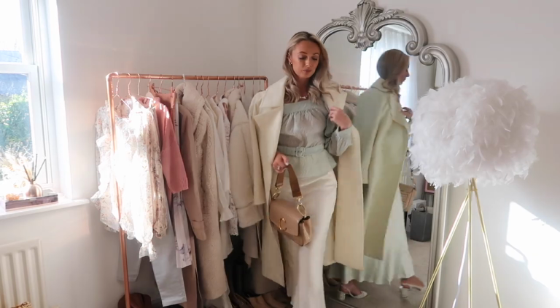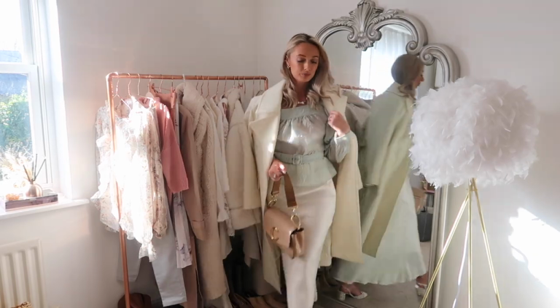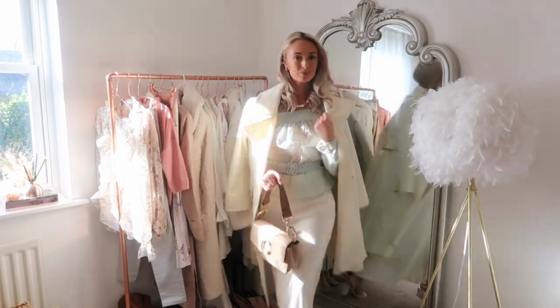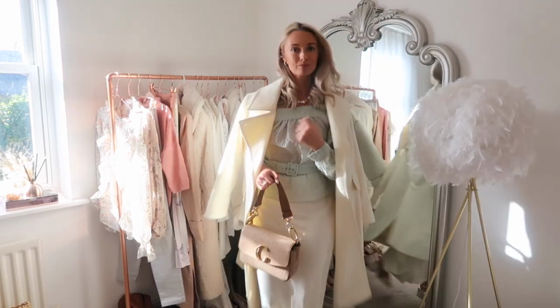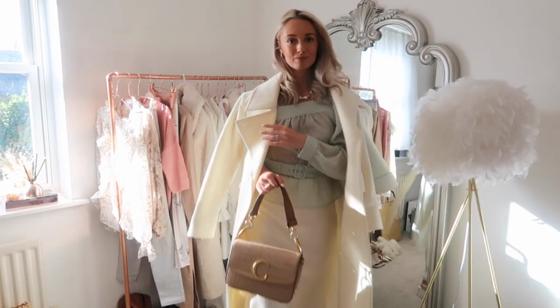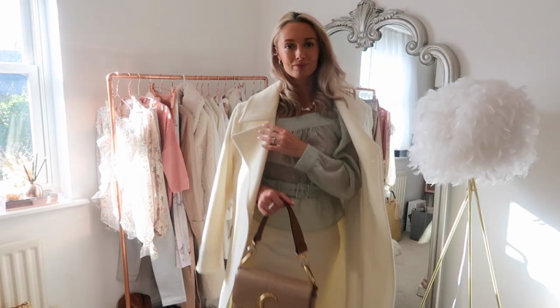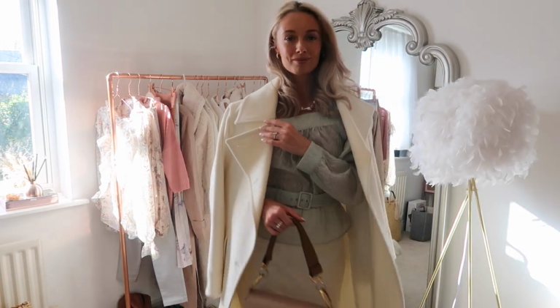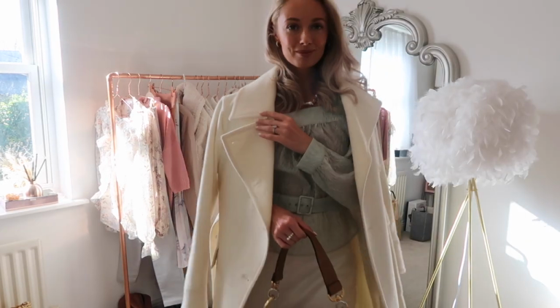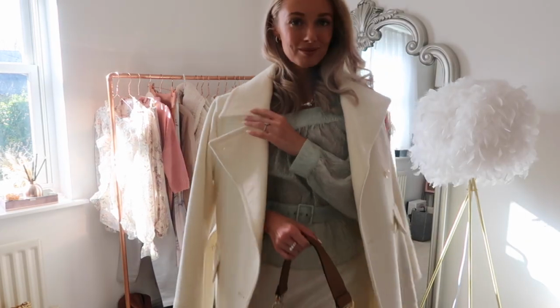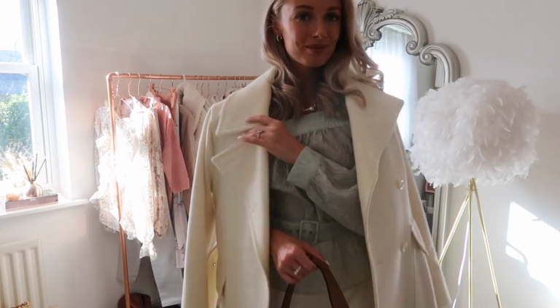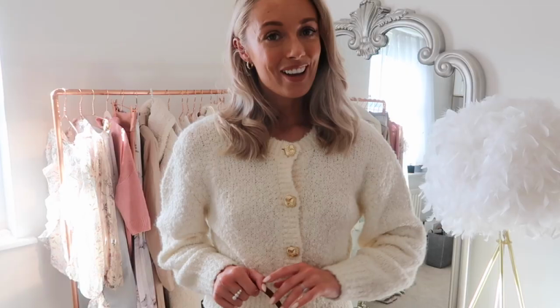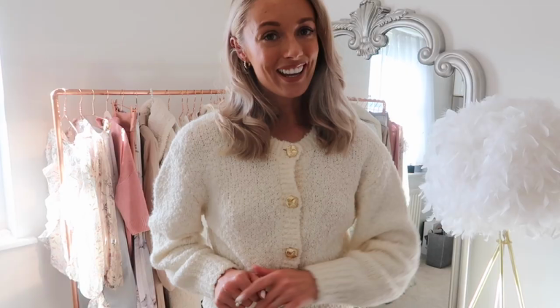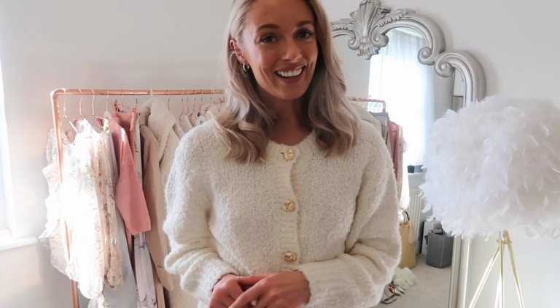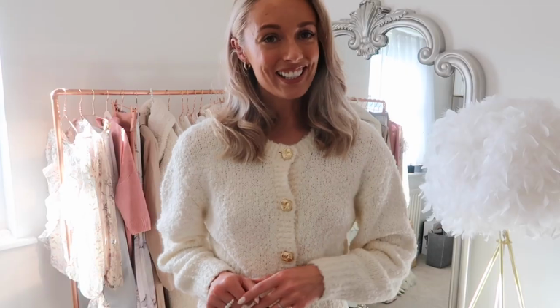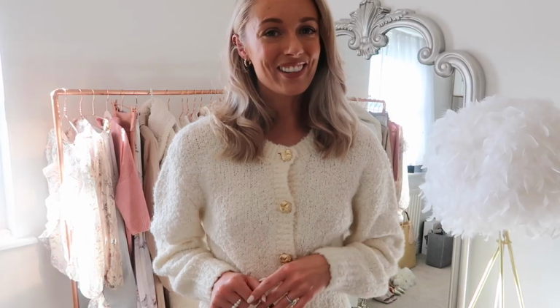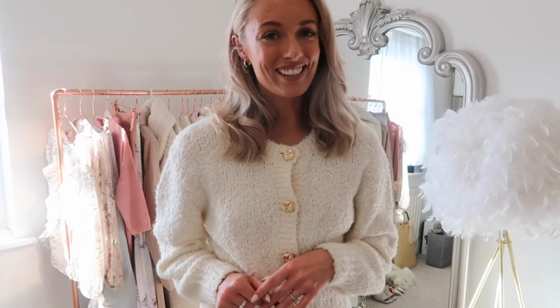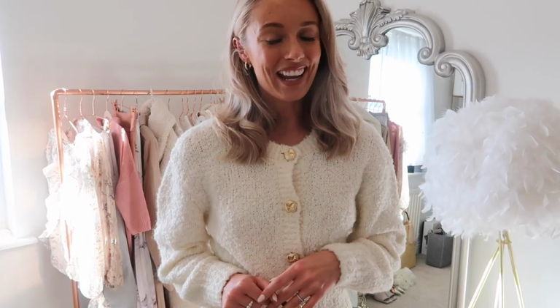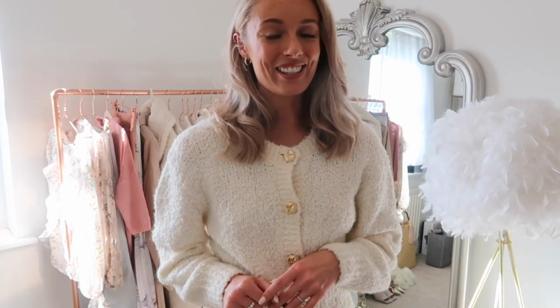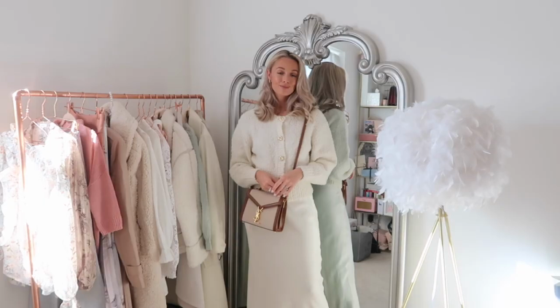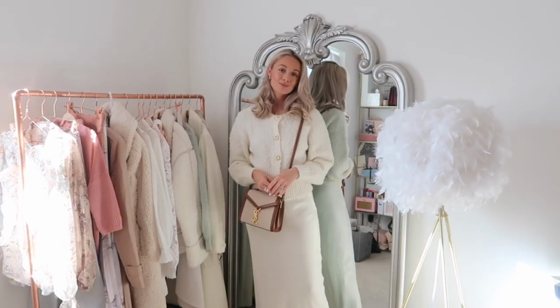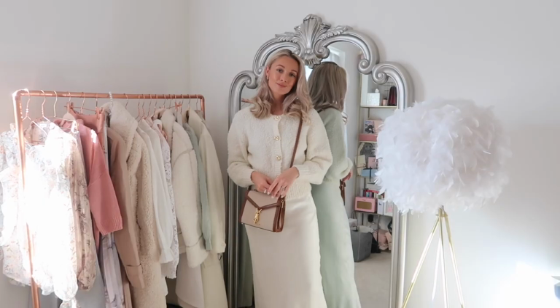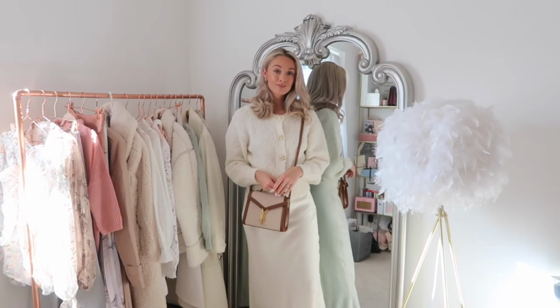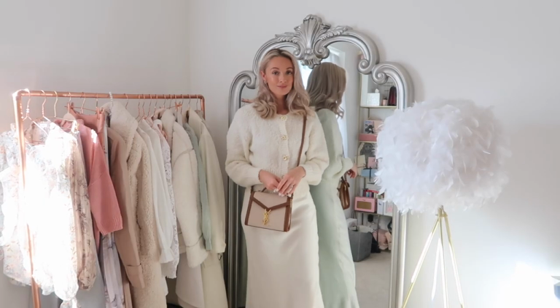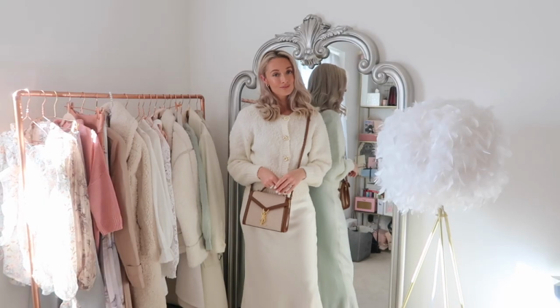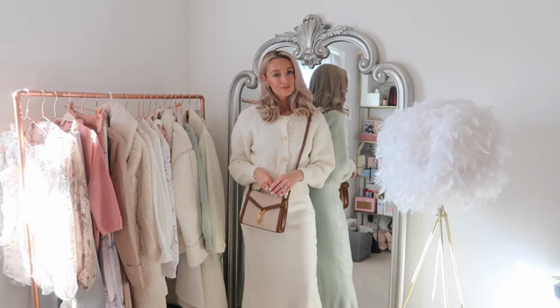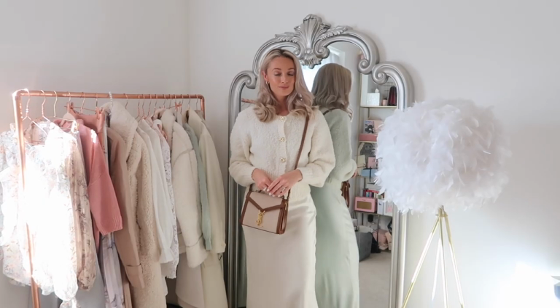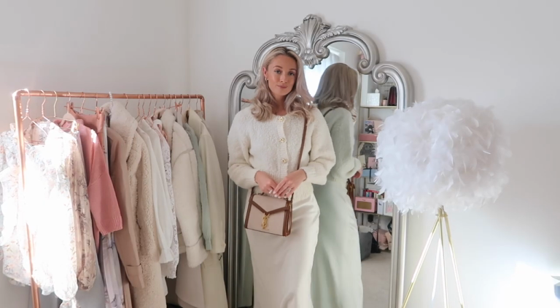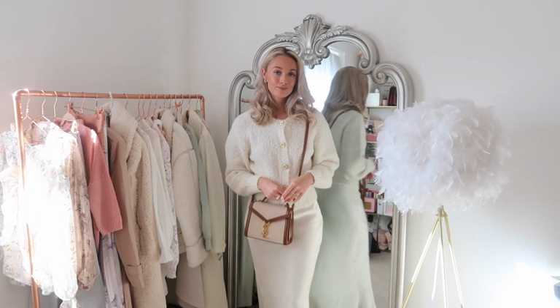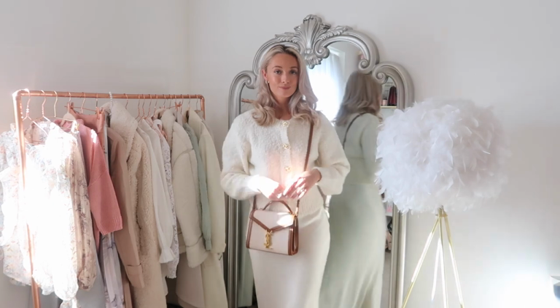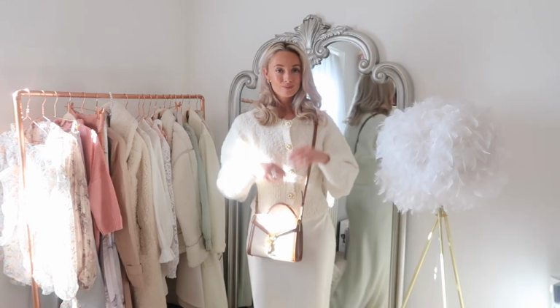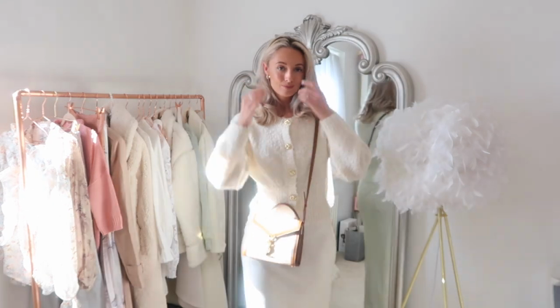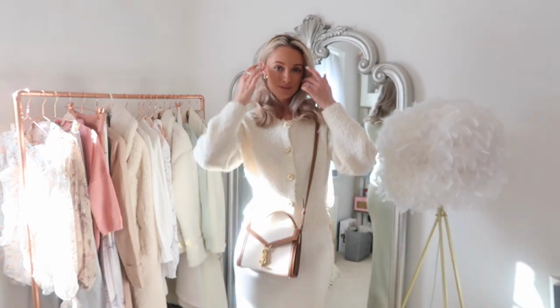For my footwear I wanted to keep with this beautiful feminine style, and I've gone for these shoes - they are such good Chanel dupes. I think they make your outfit look instantly so much more expensive. To finish, I would probably style this with a white coat and one of my favourite Chloe handbags.